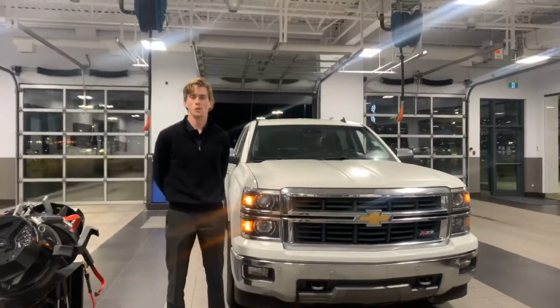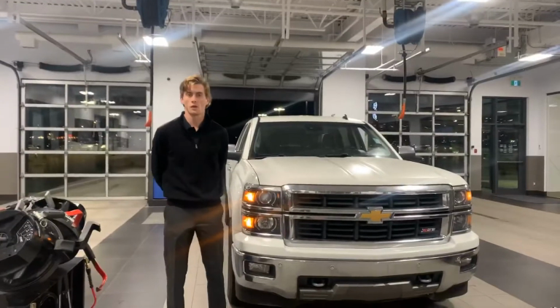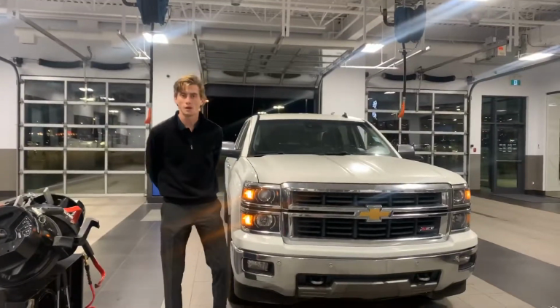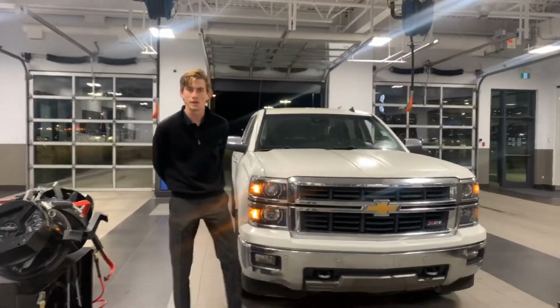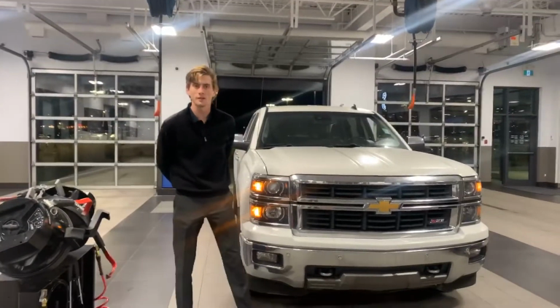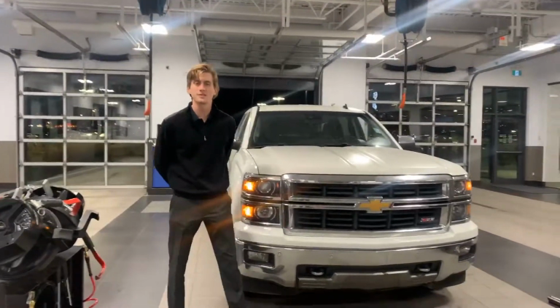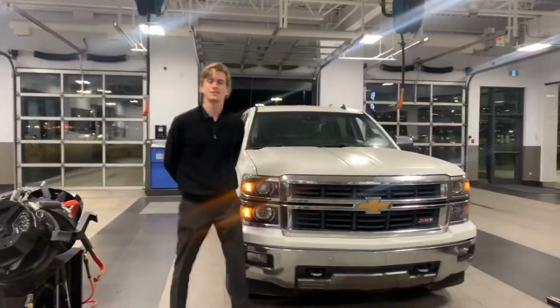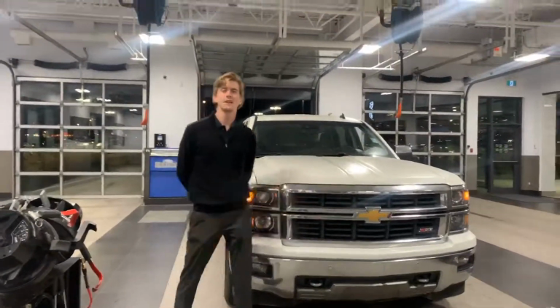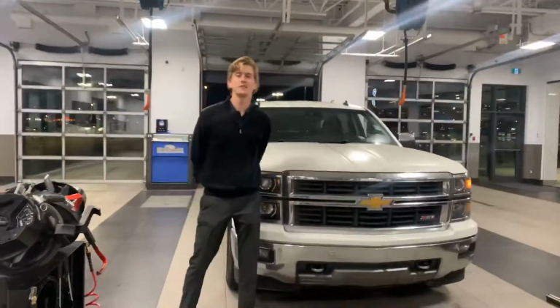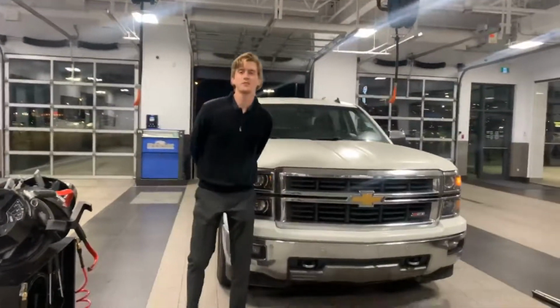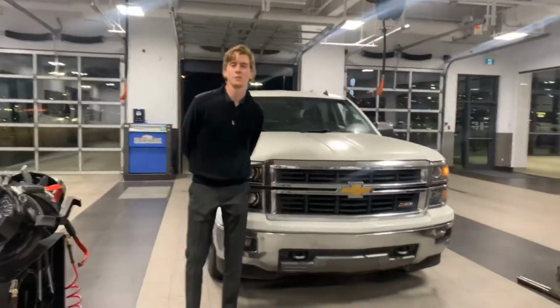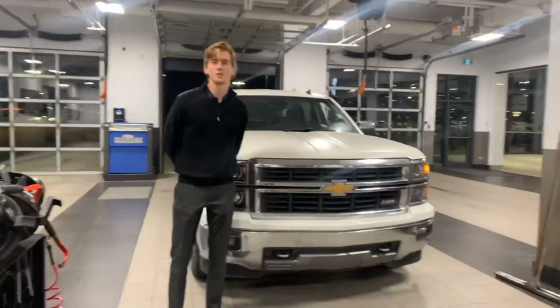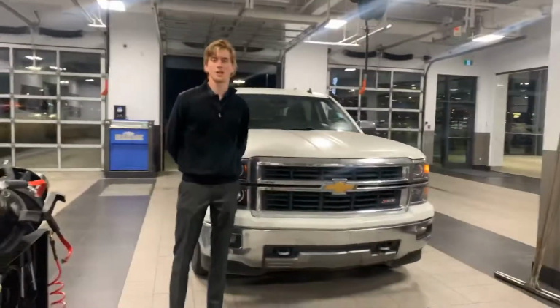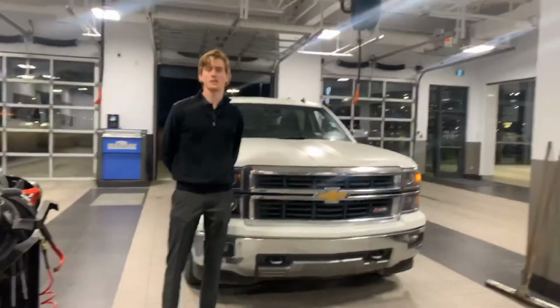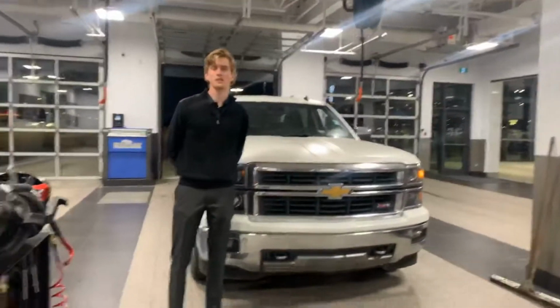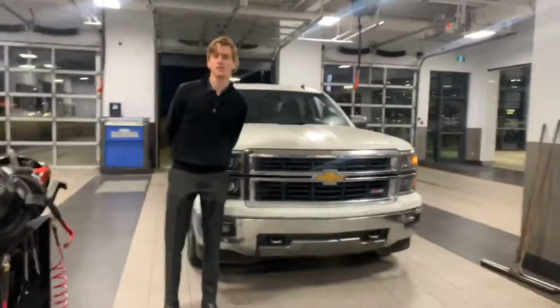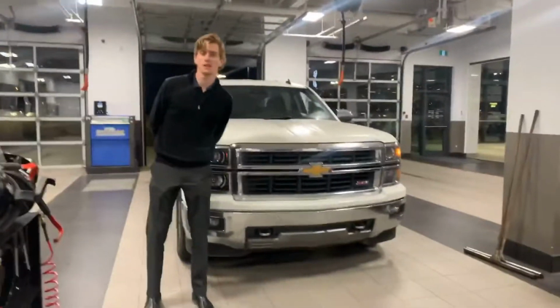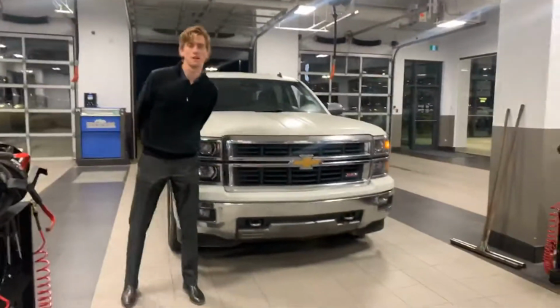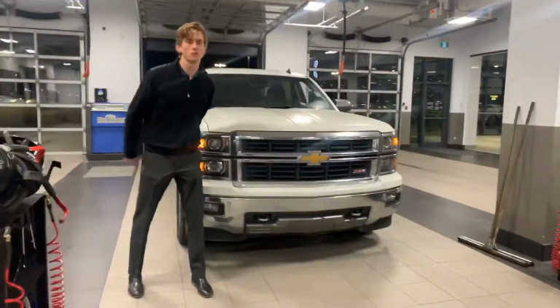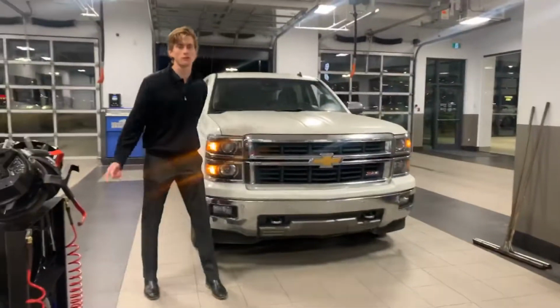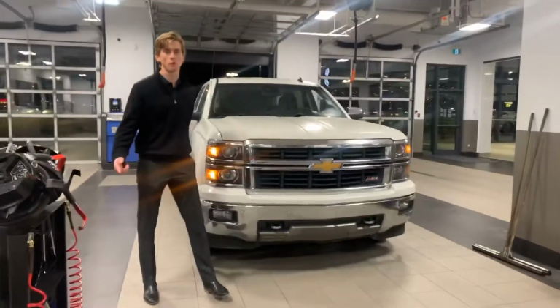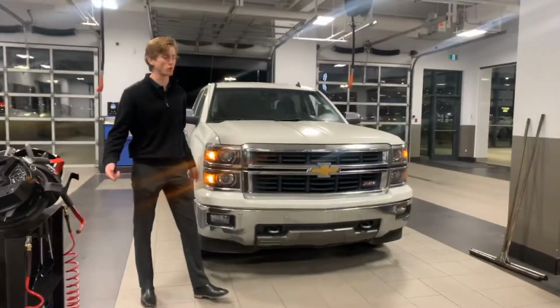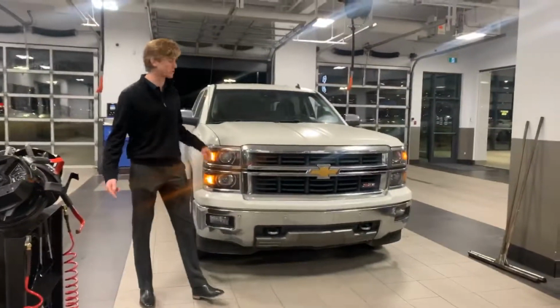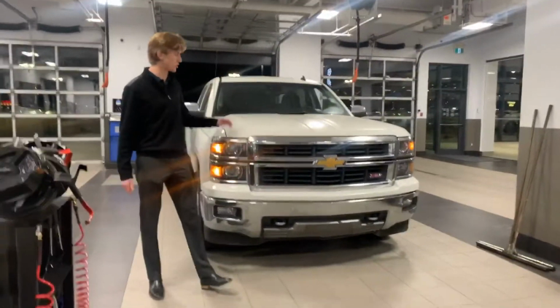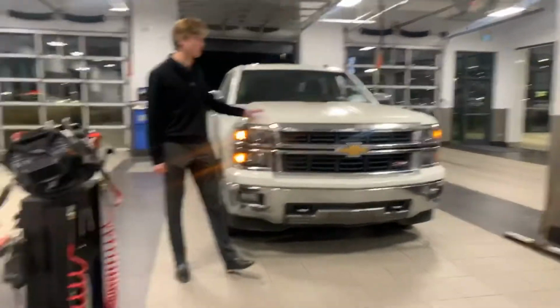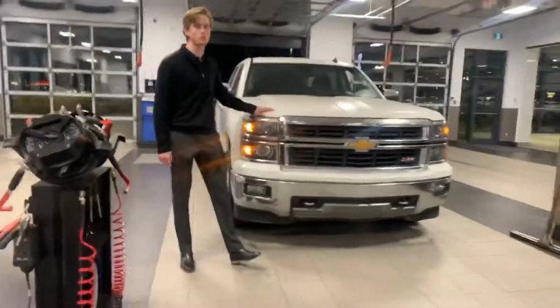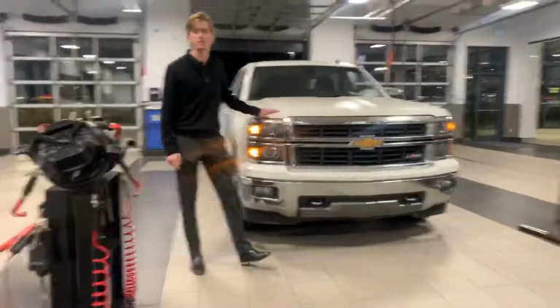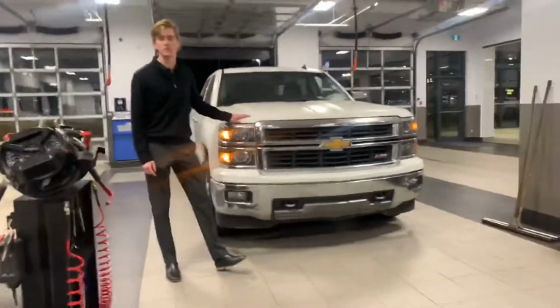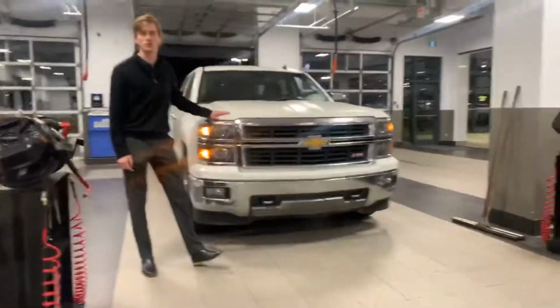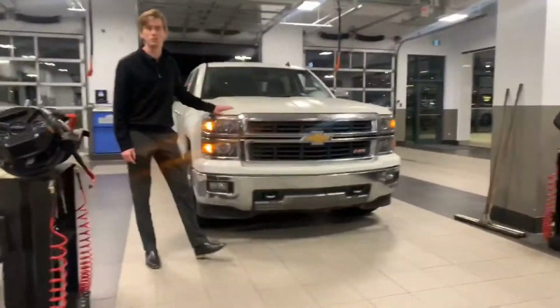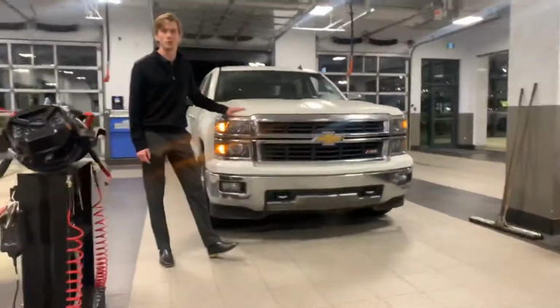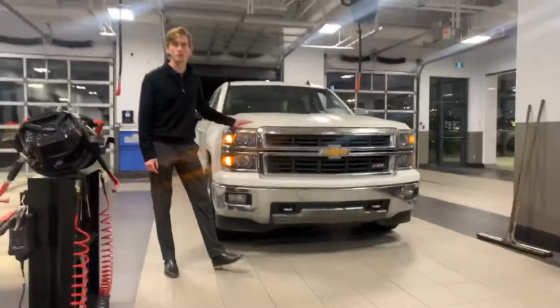Again, this is Nate from Northside Nissan and I'm looking forward to showing you this vehicle in person.